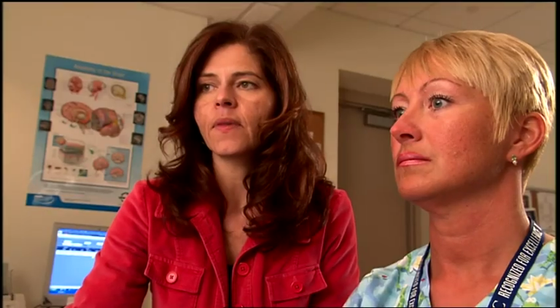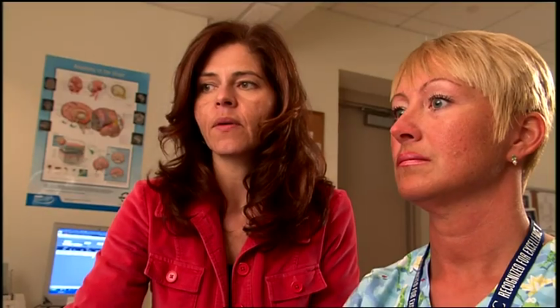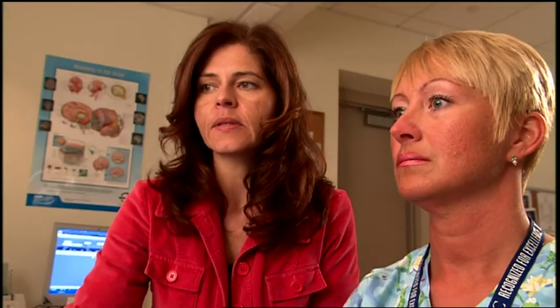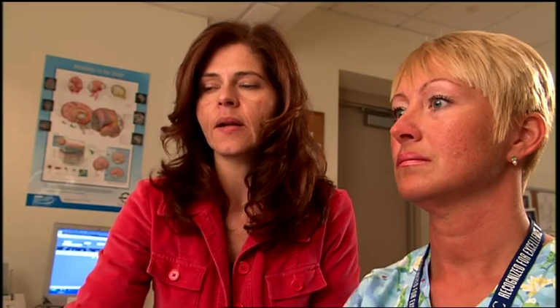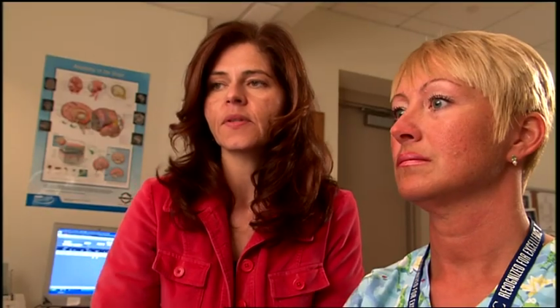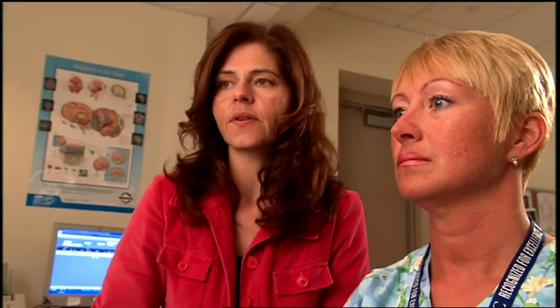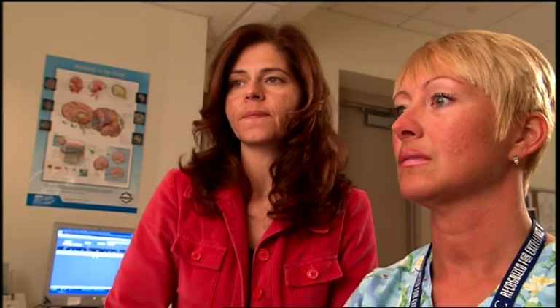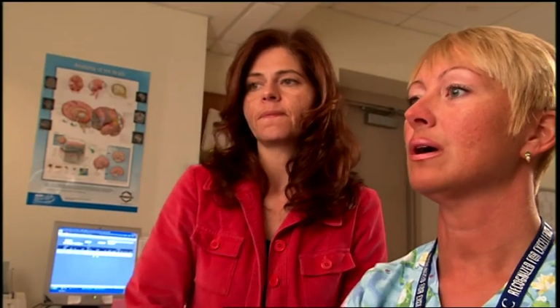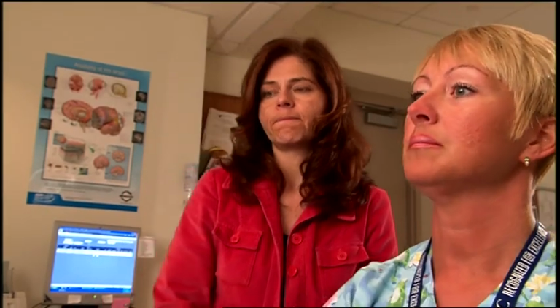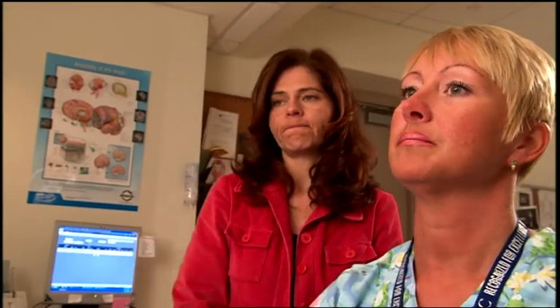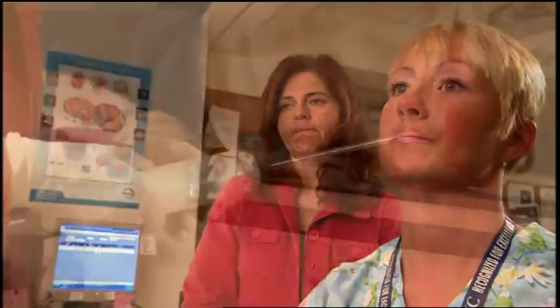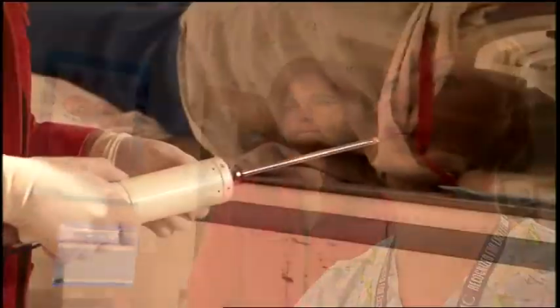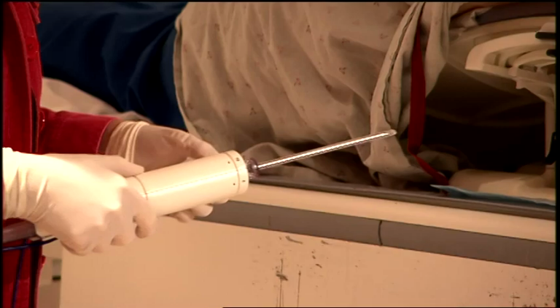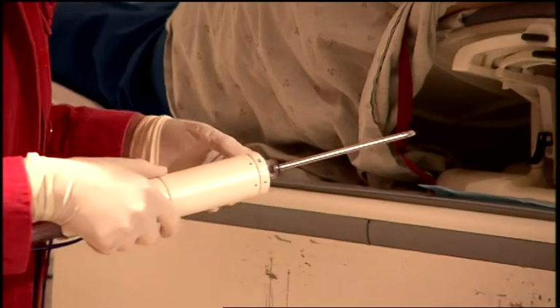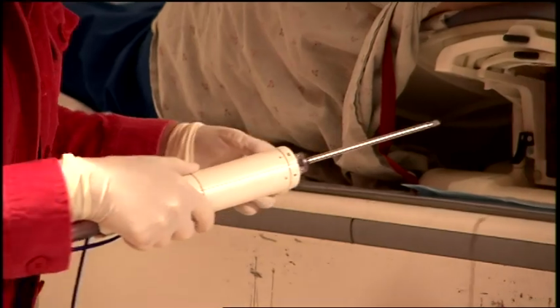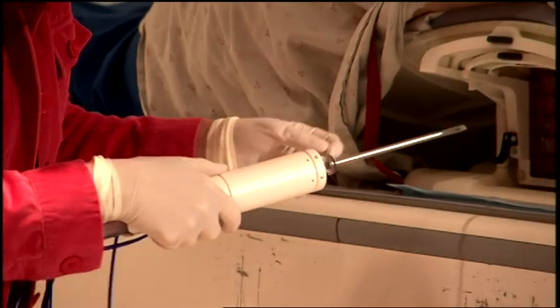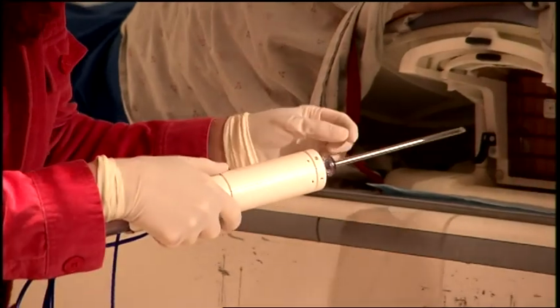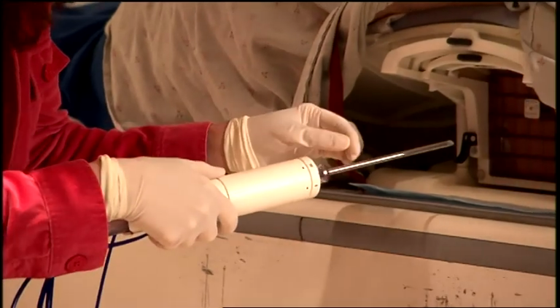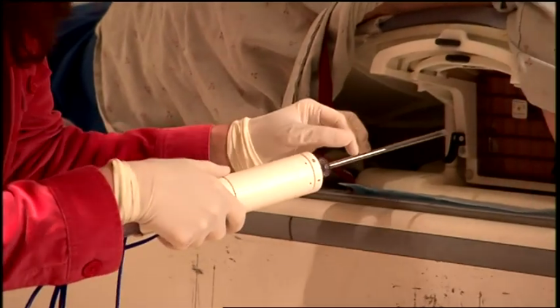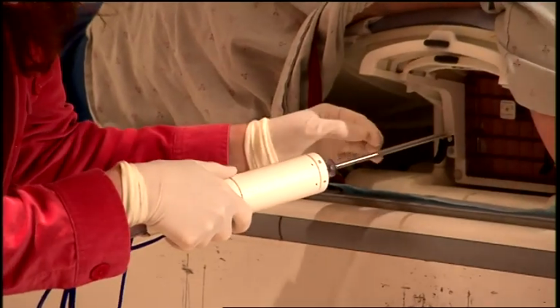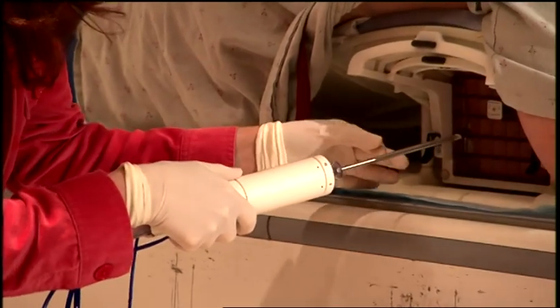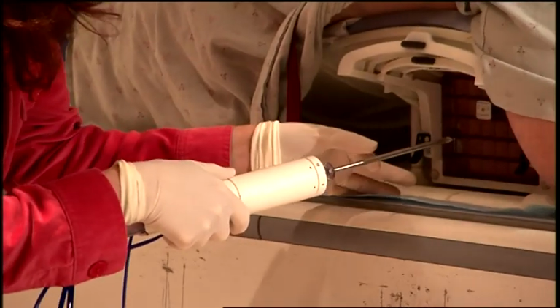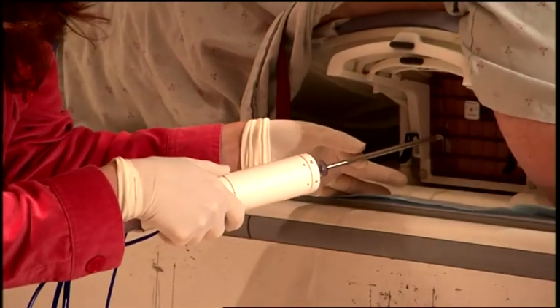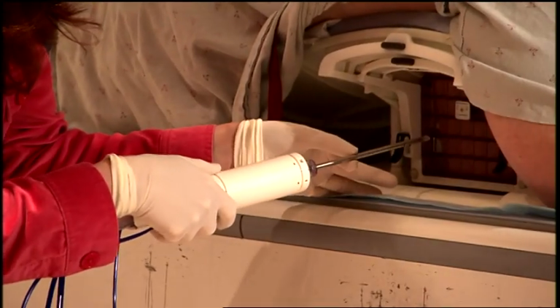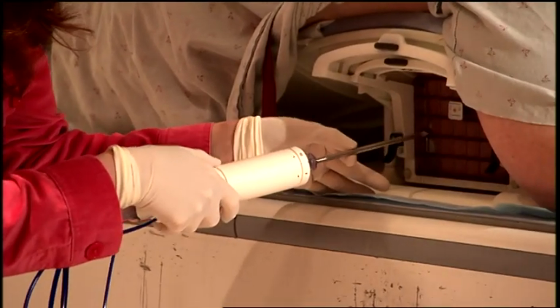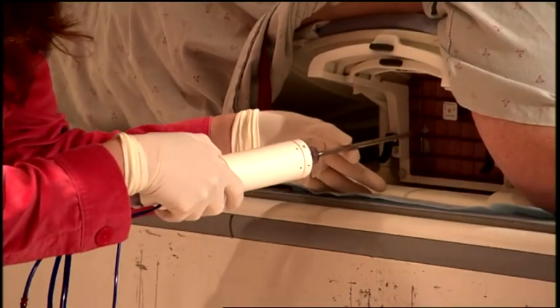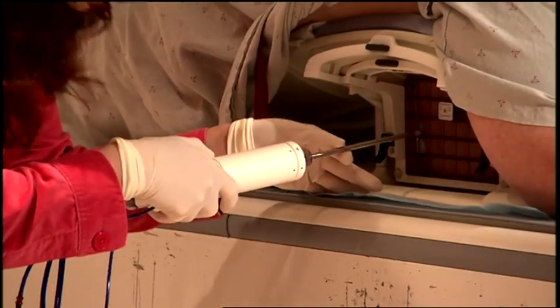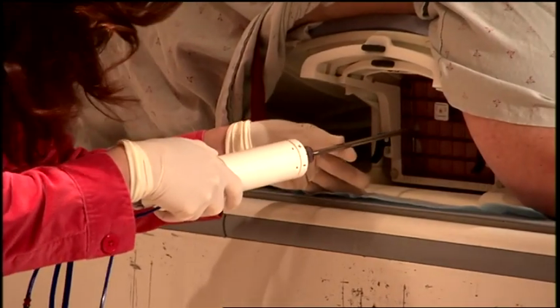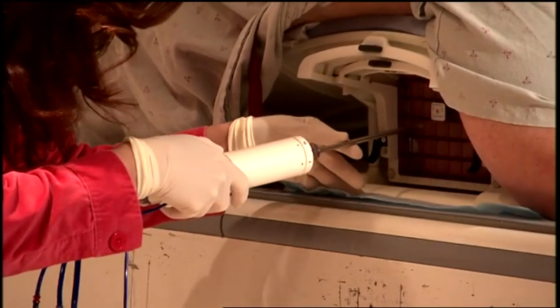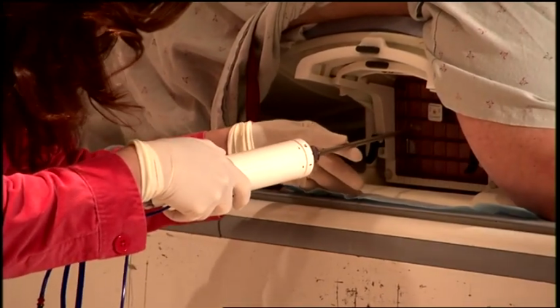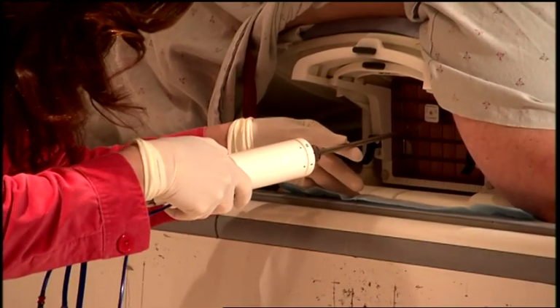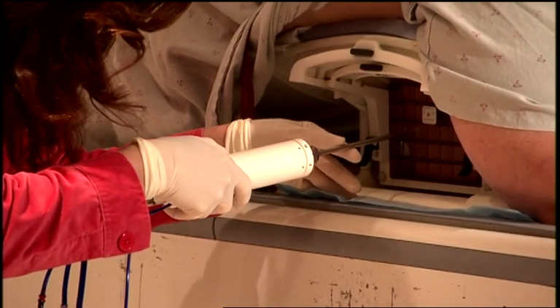Once the position is verified, small samples of breast tissue are removed using a specialized biopsy tool.